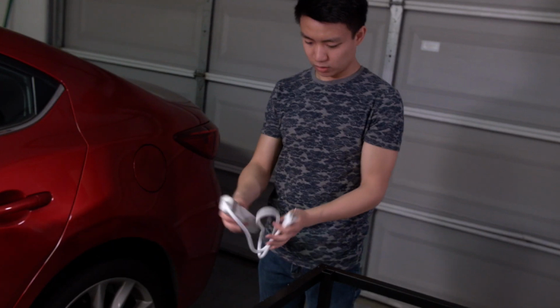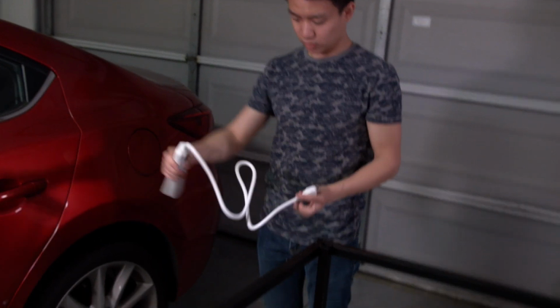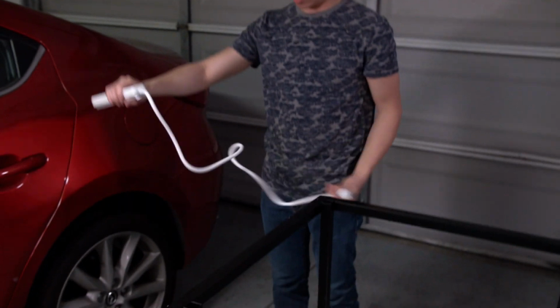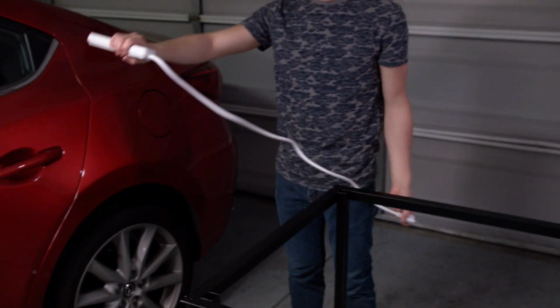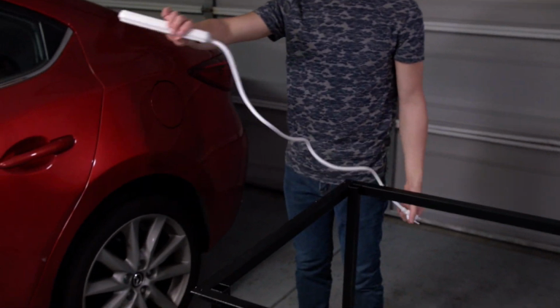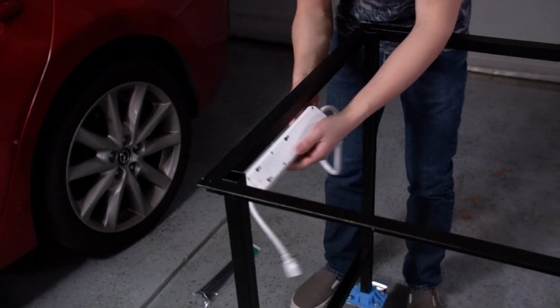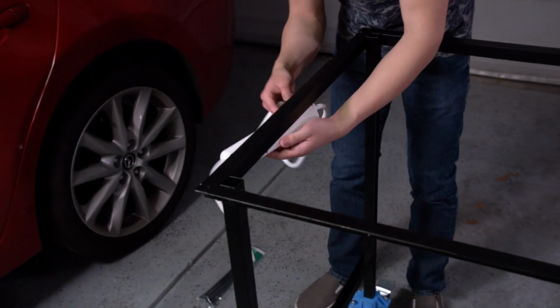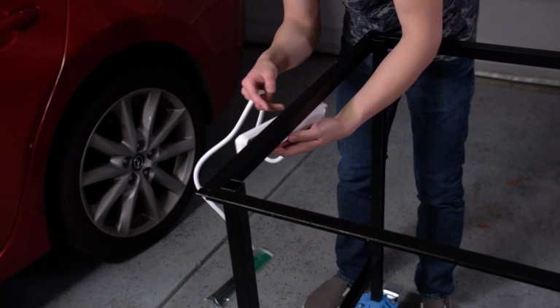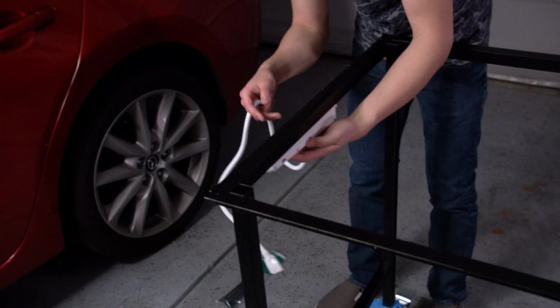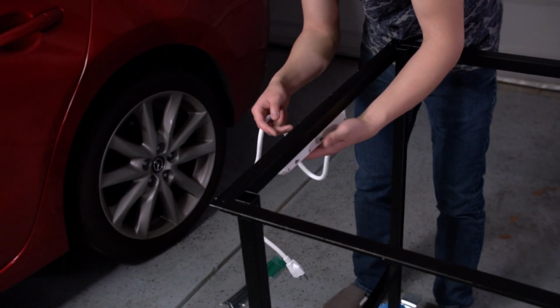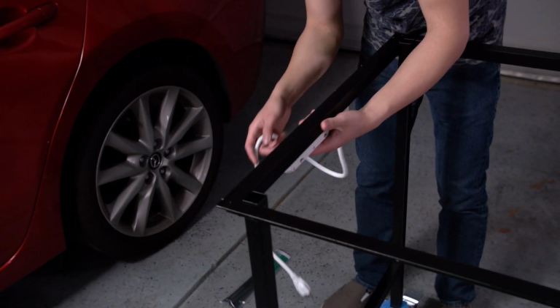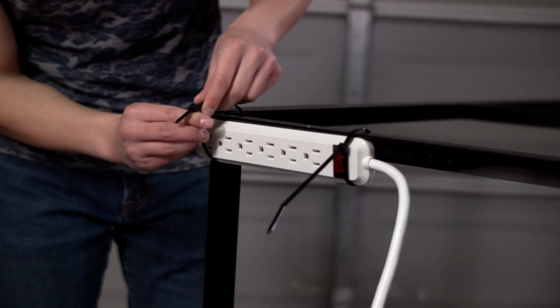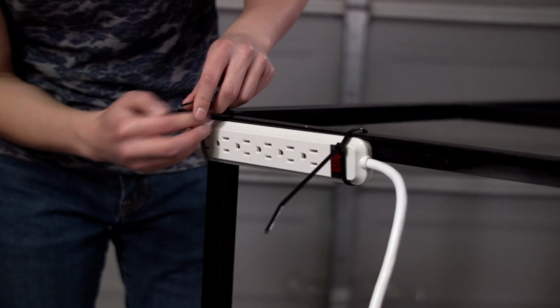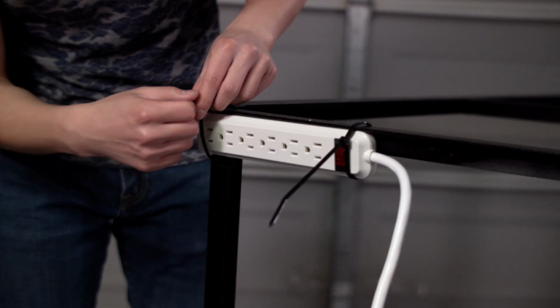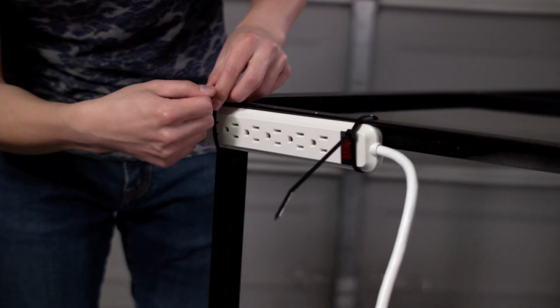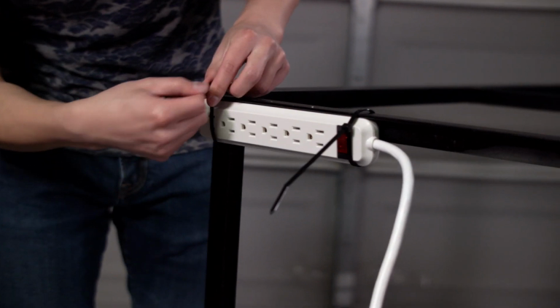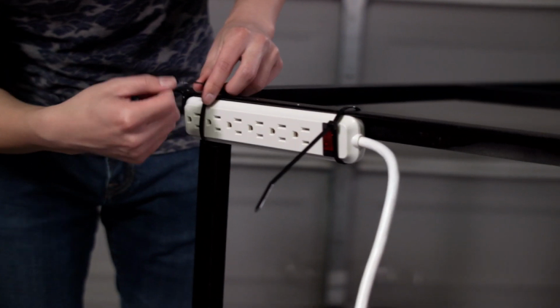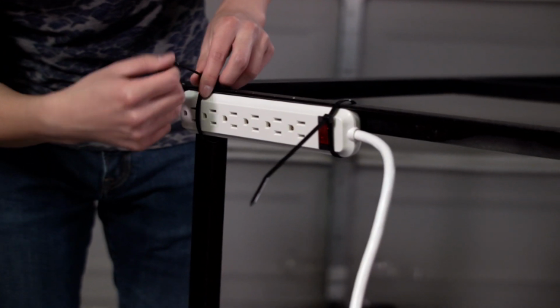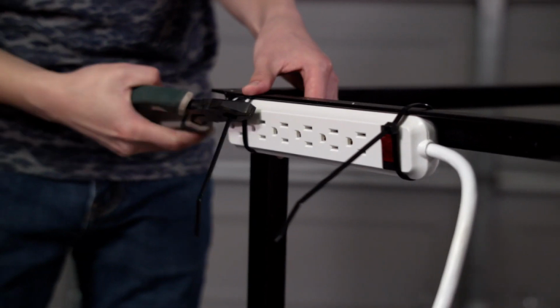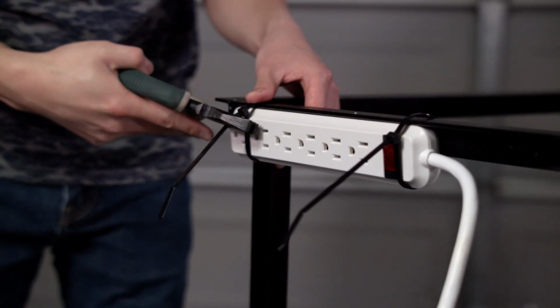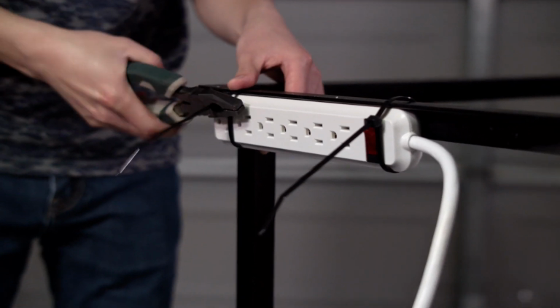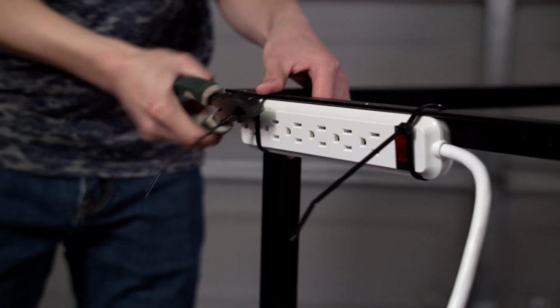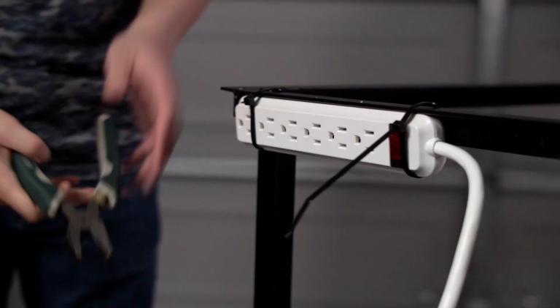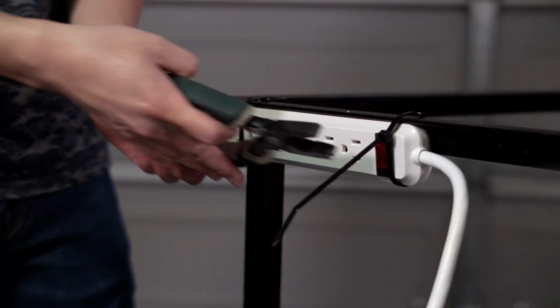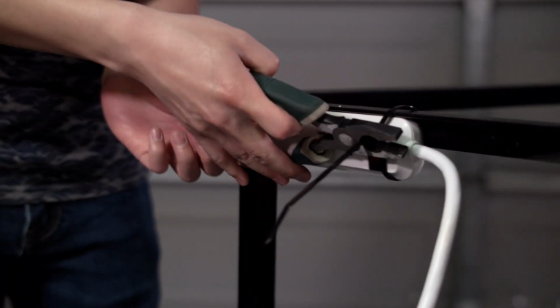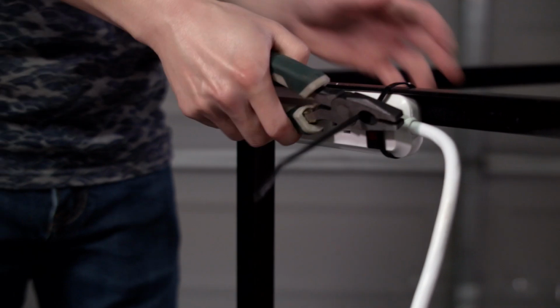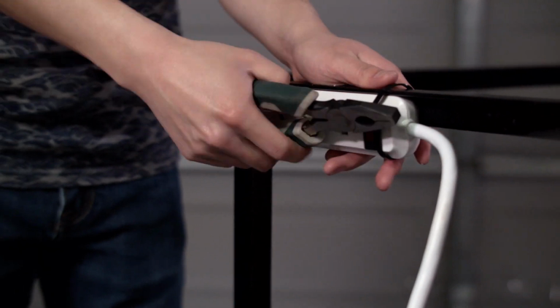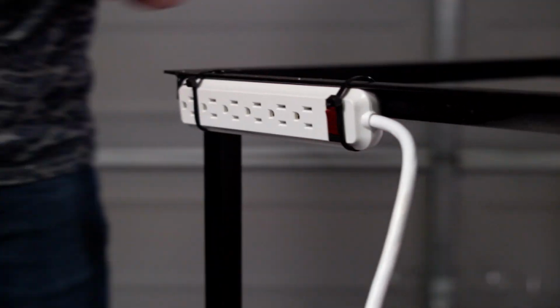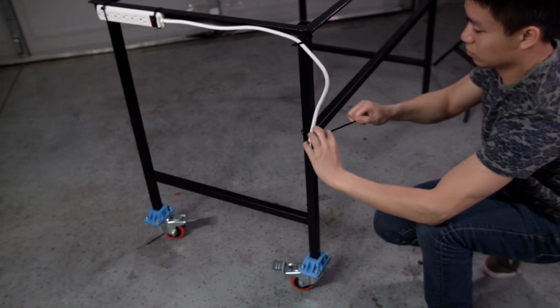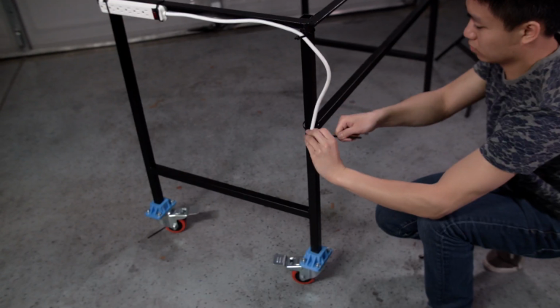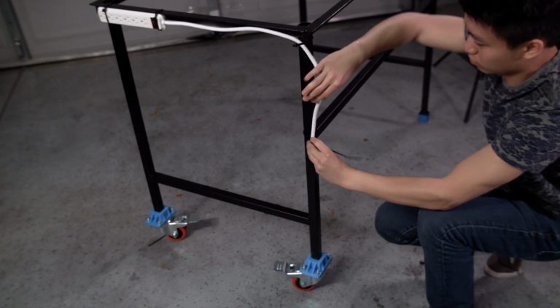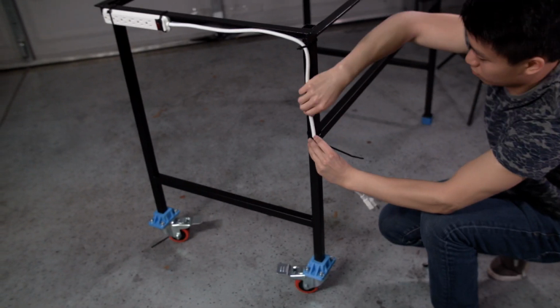For some finishing touches, we secured a power strip to one side with some zip ties, and screwed the tabletop on with some number 10 screws.